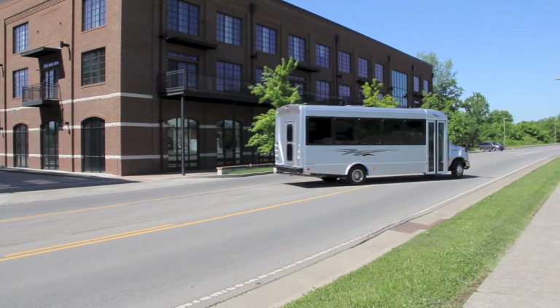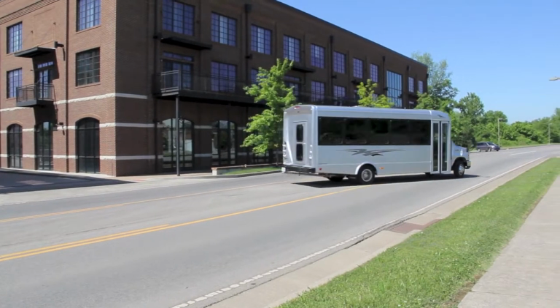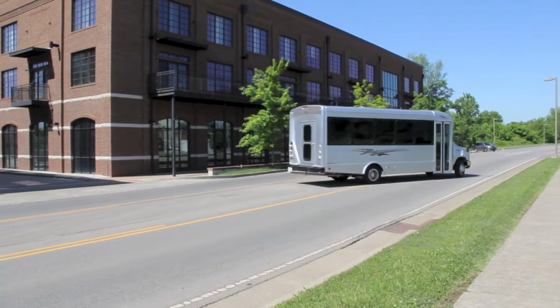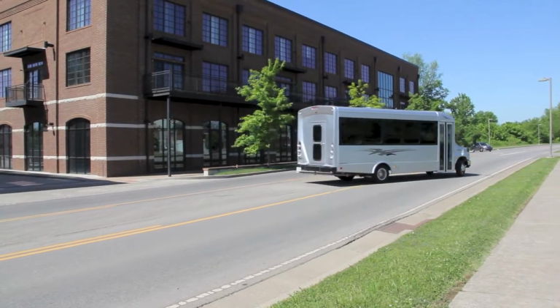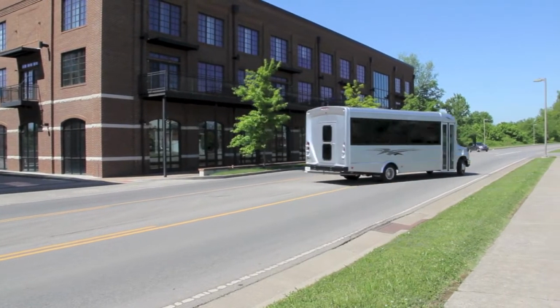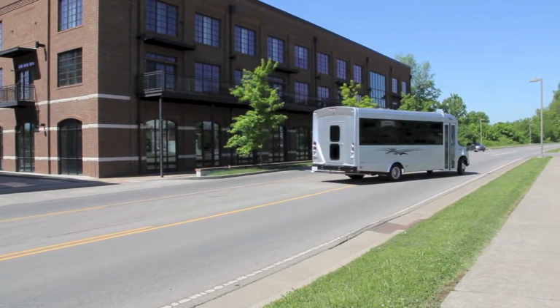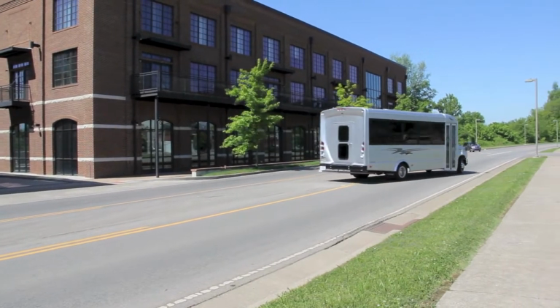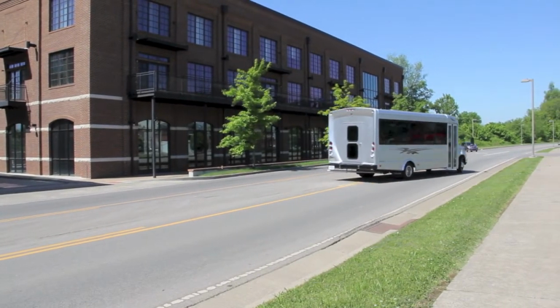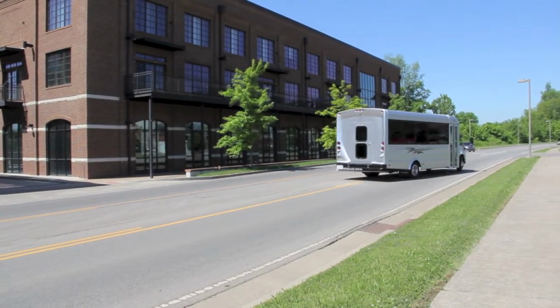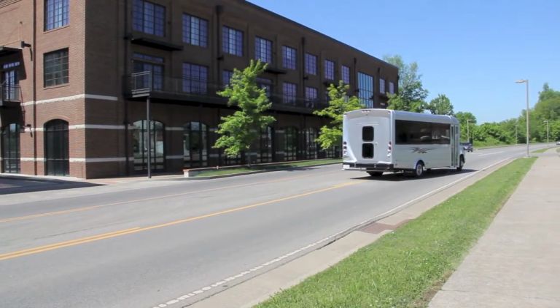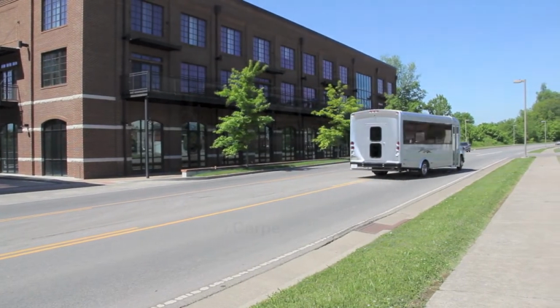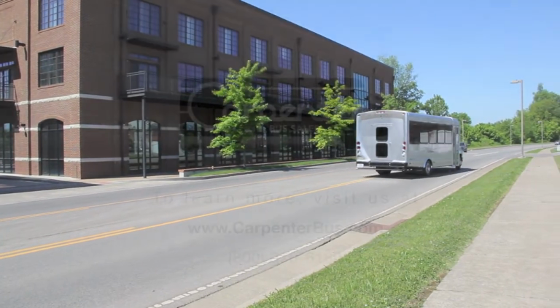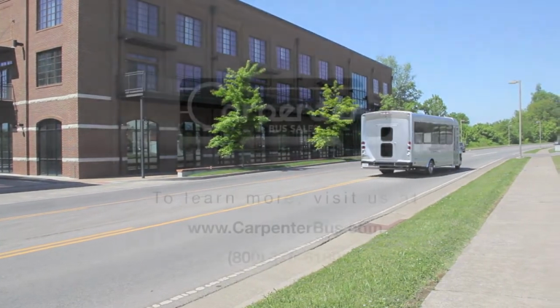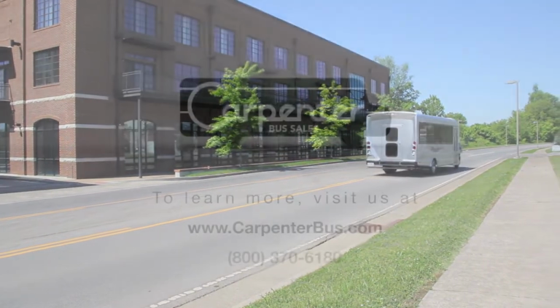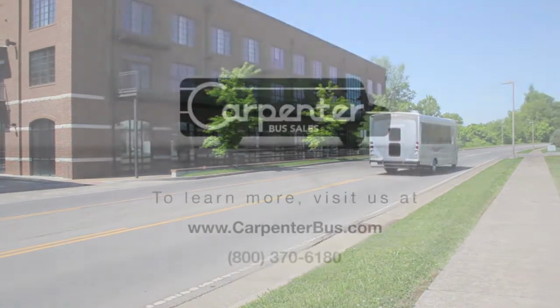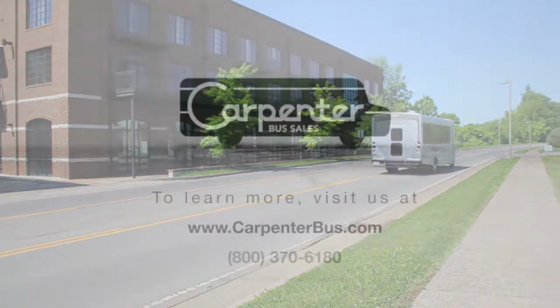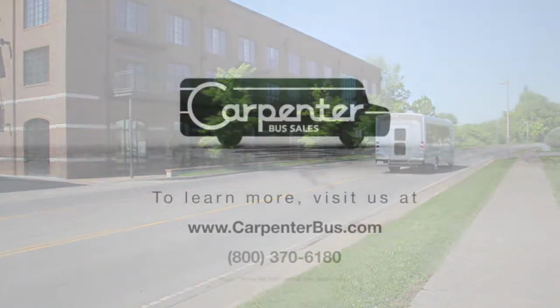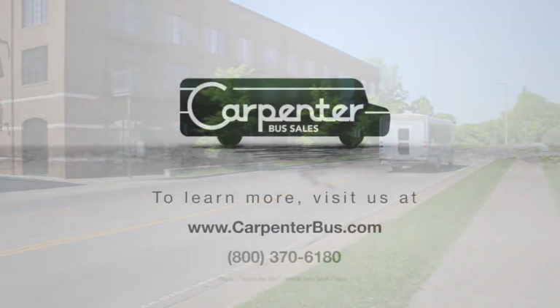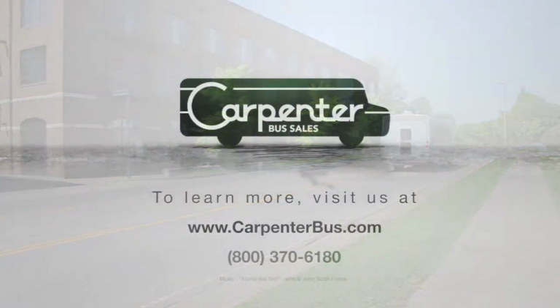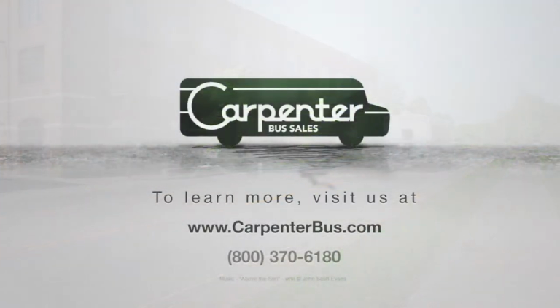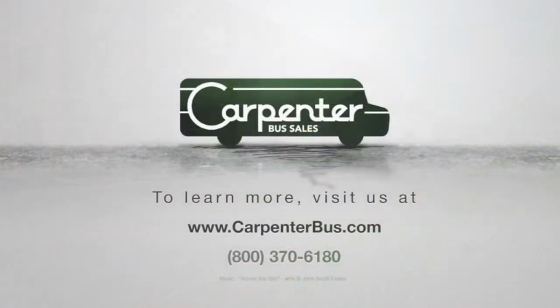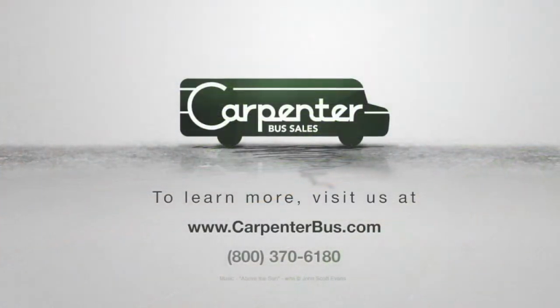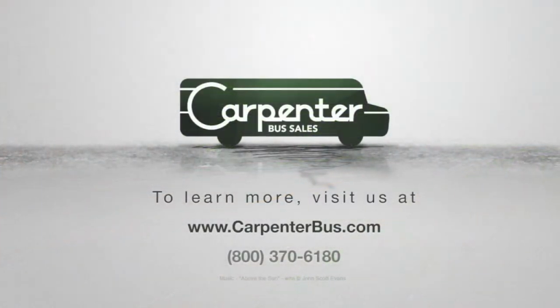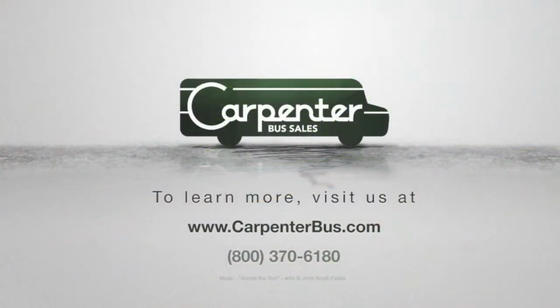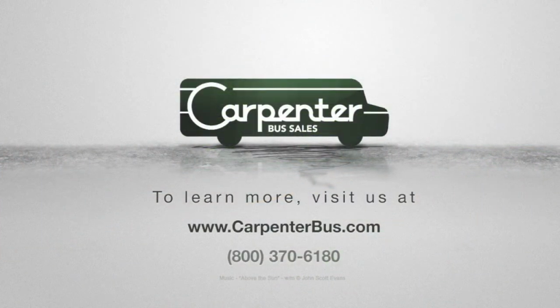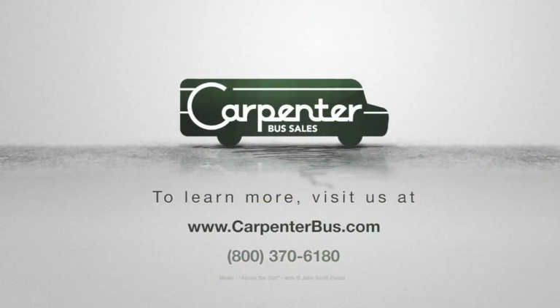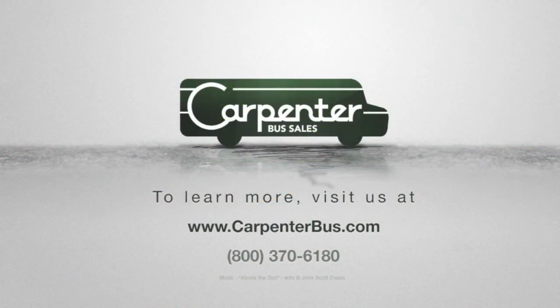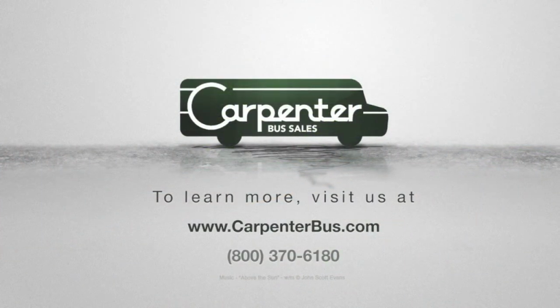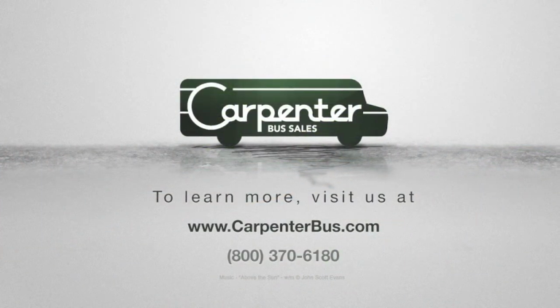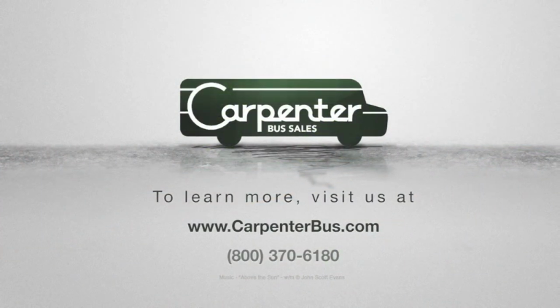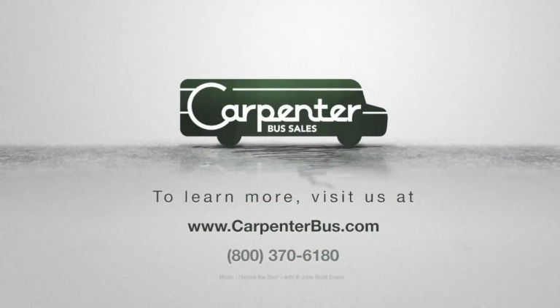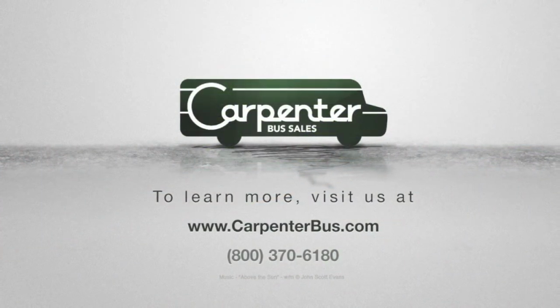To learn more, visit us at www.carpenterbus.com.